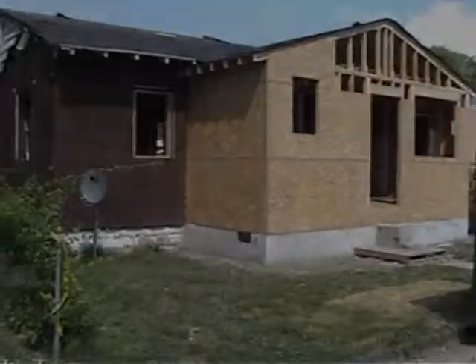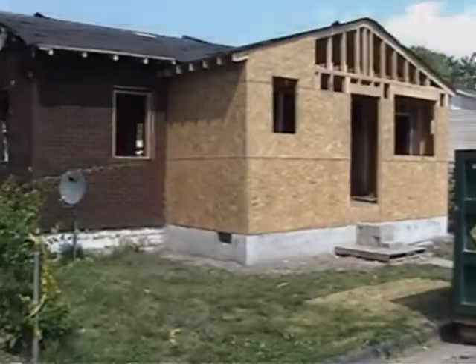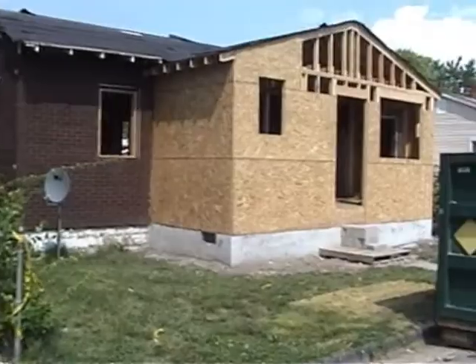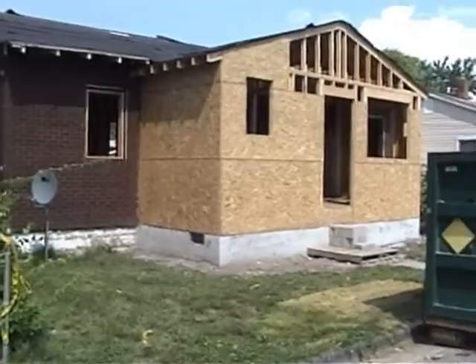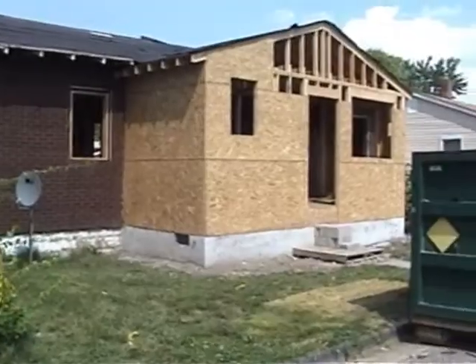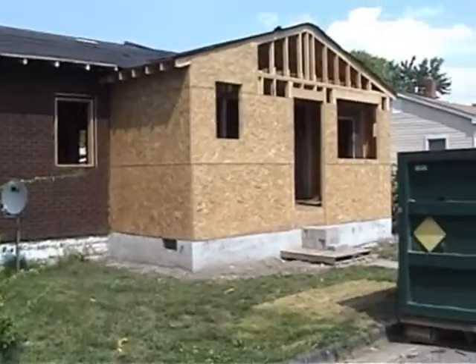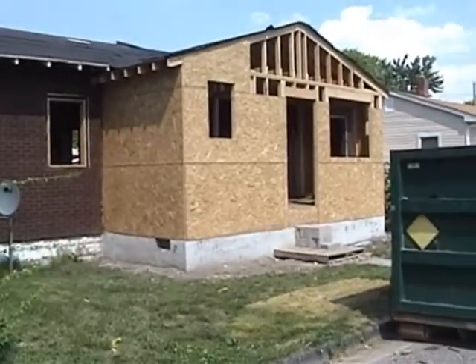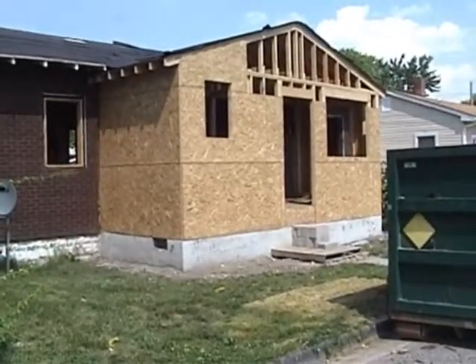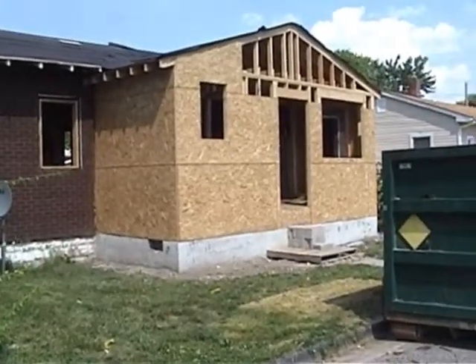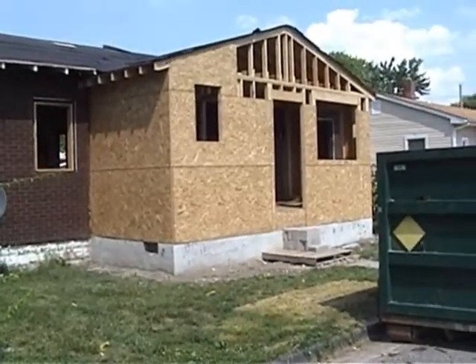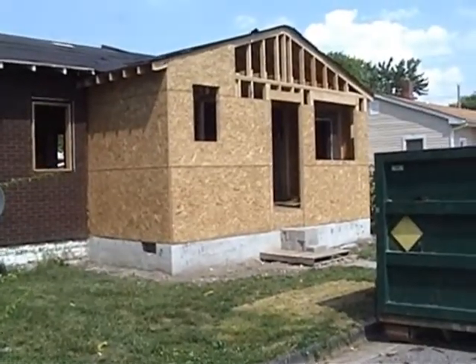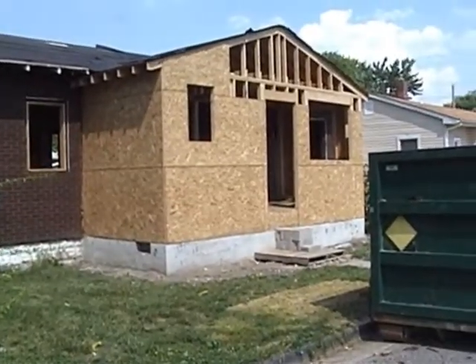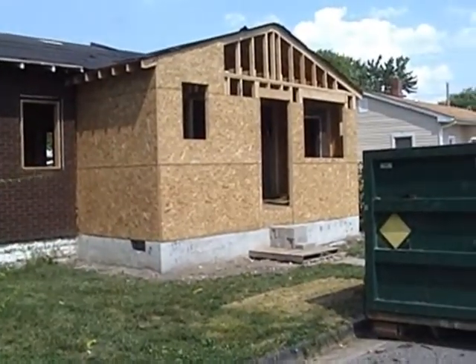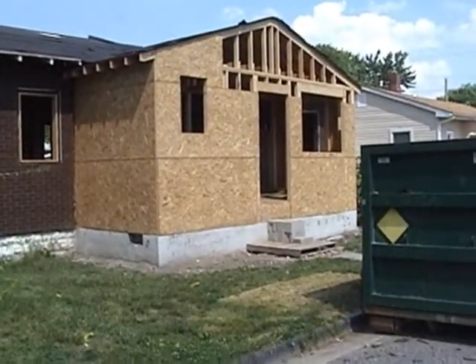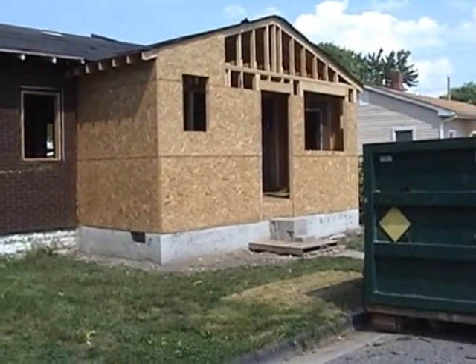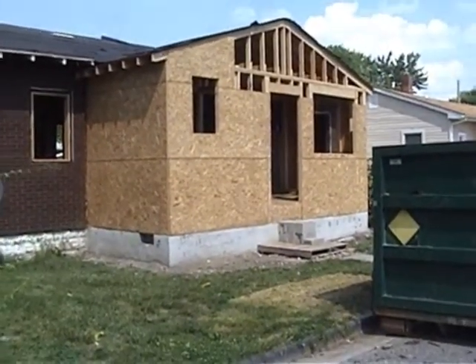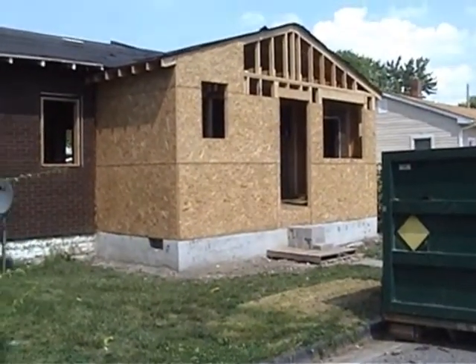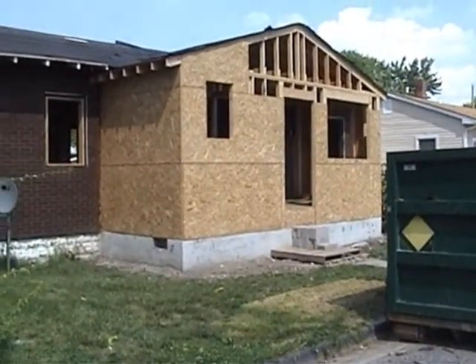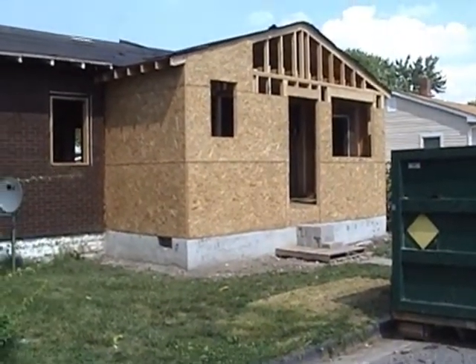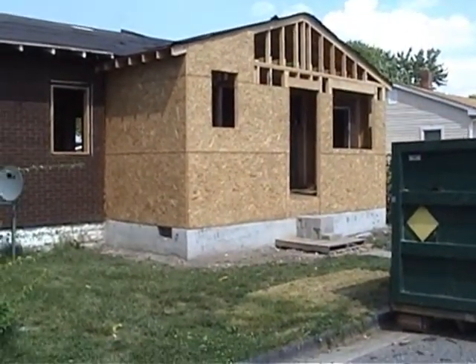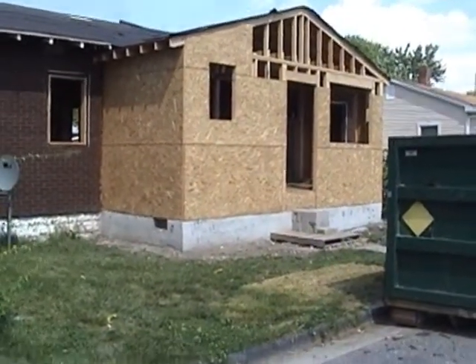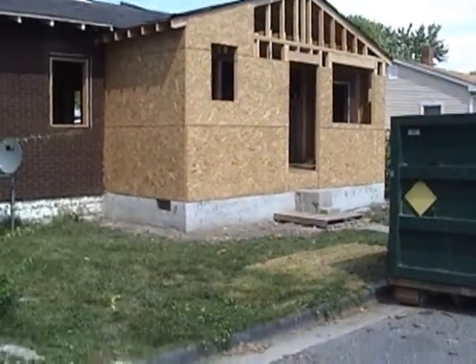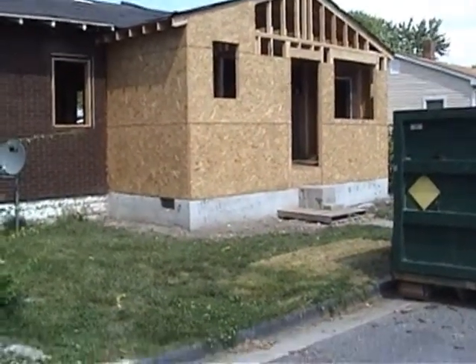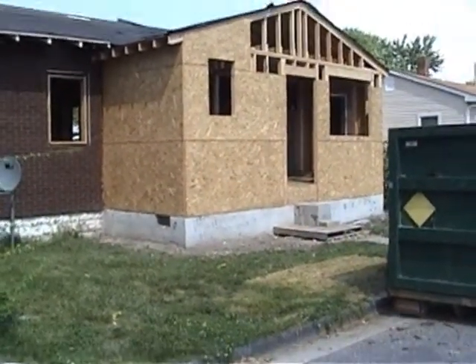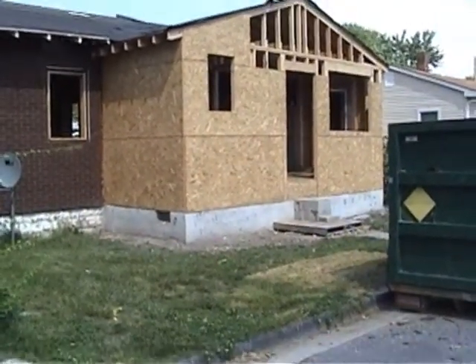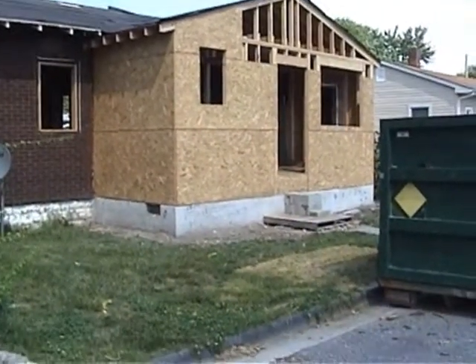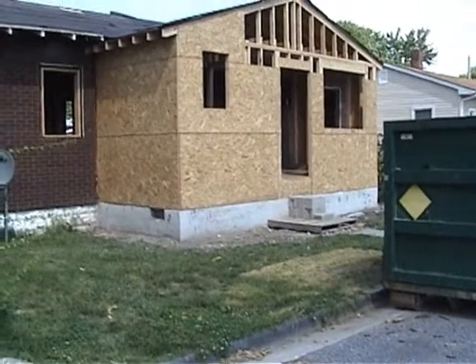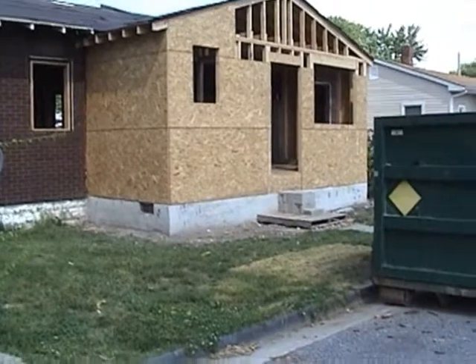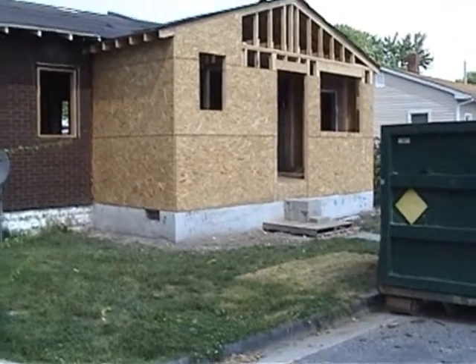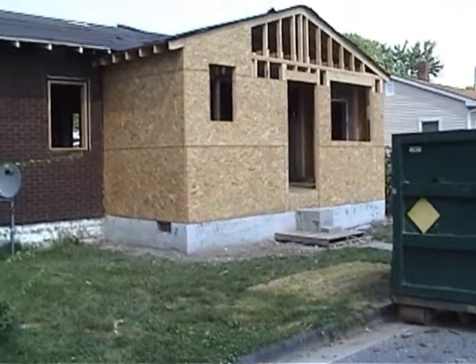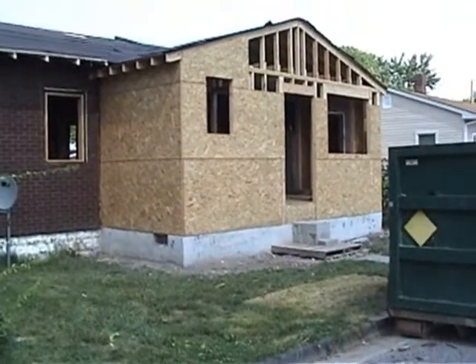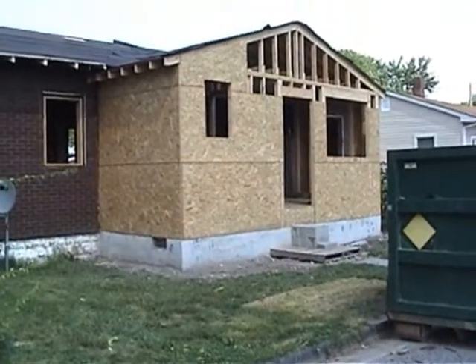We have the whole front porch framed out, which is now actually really incorporated into the house.